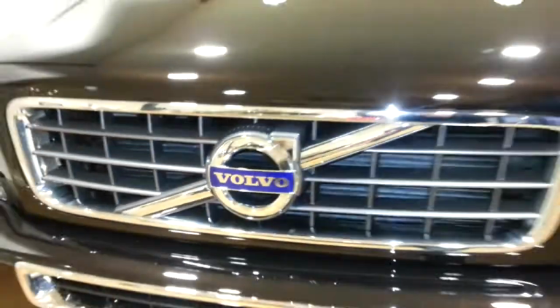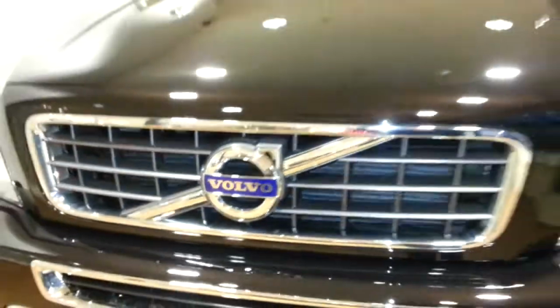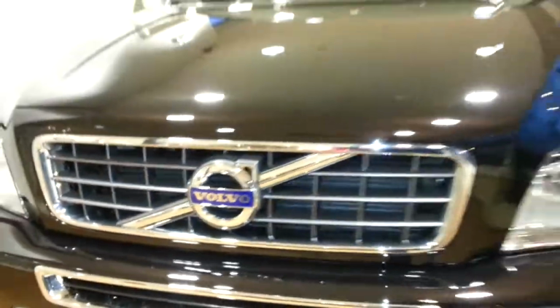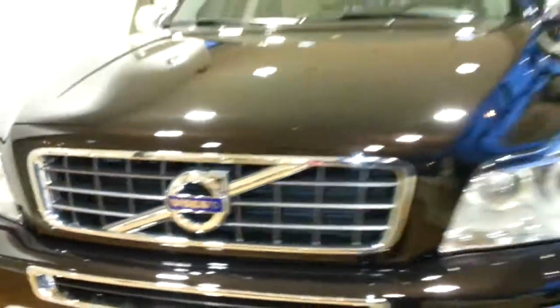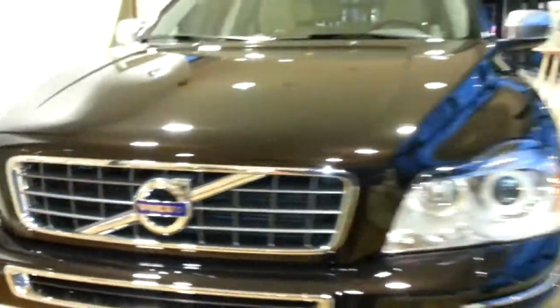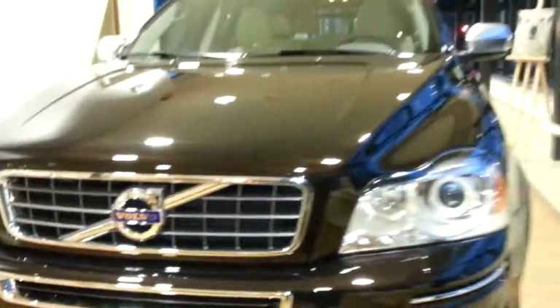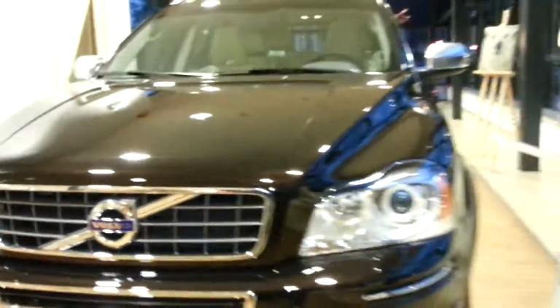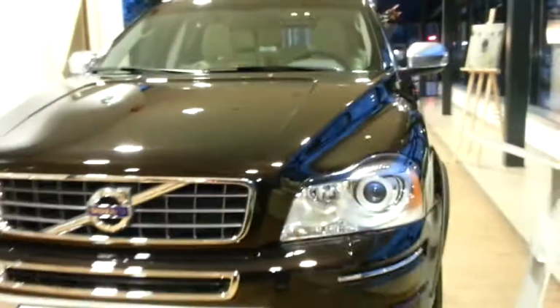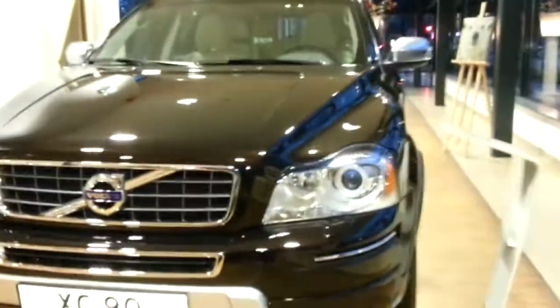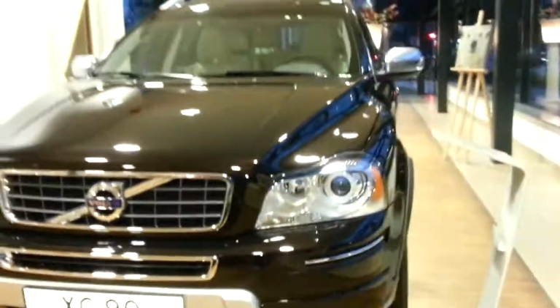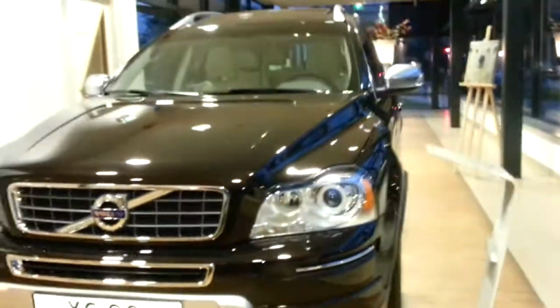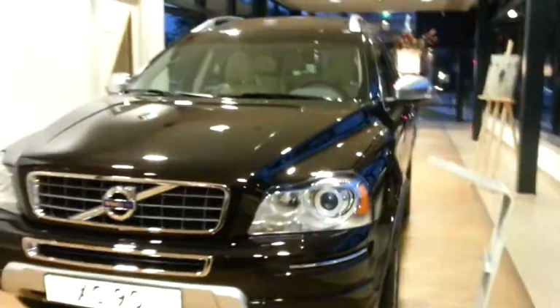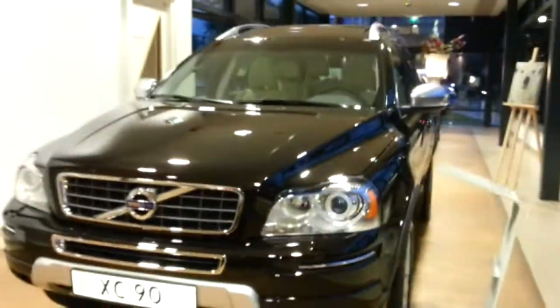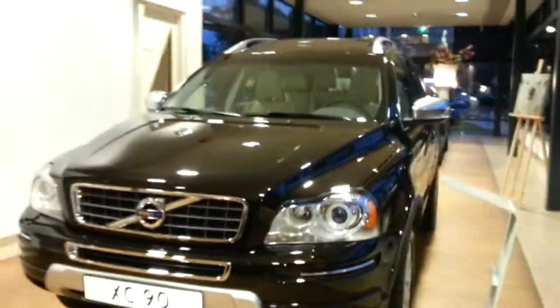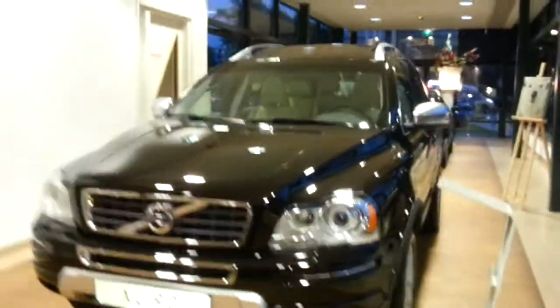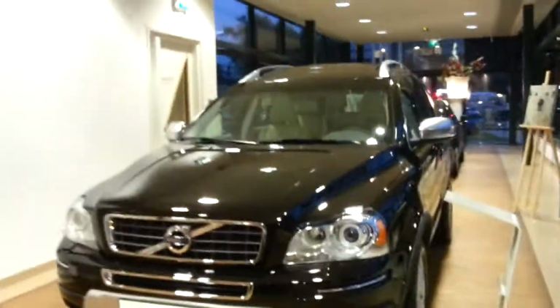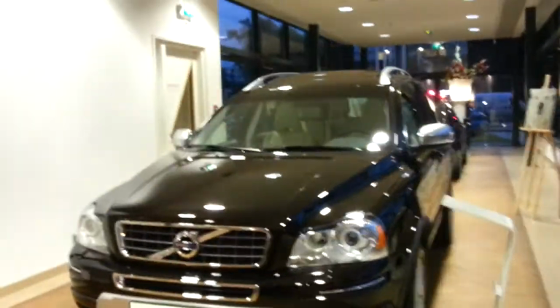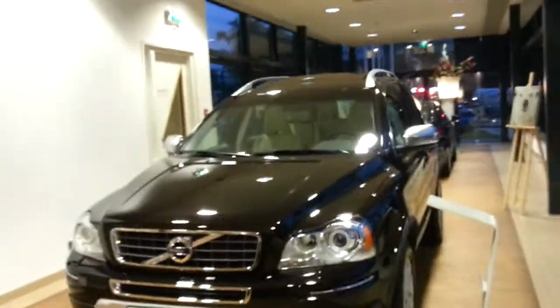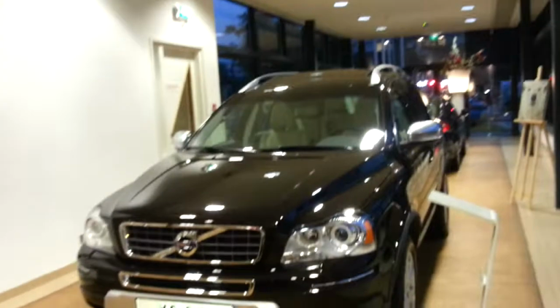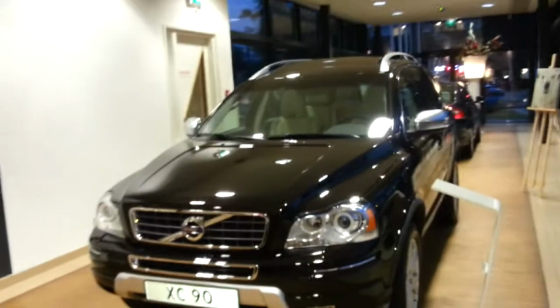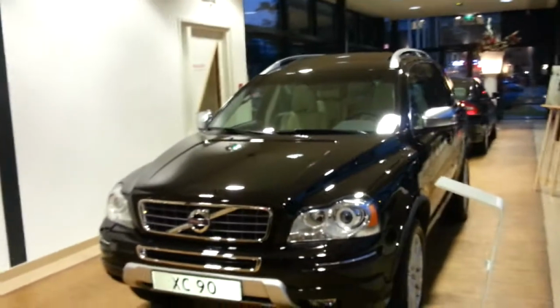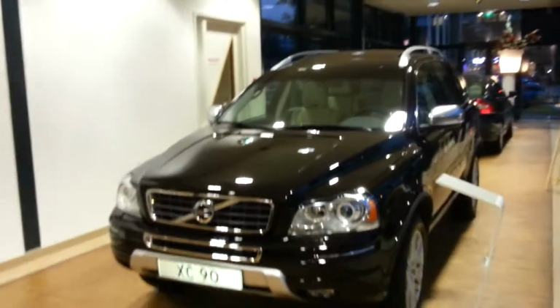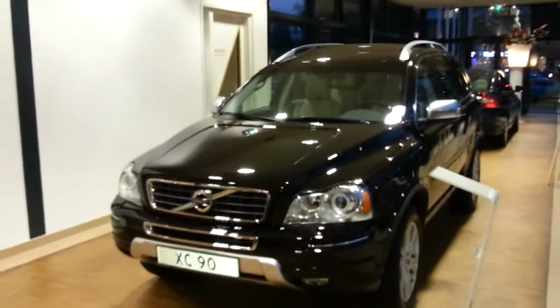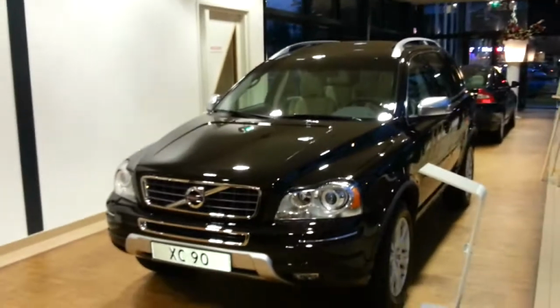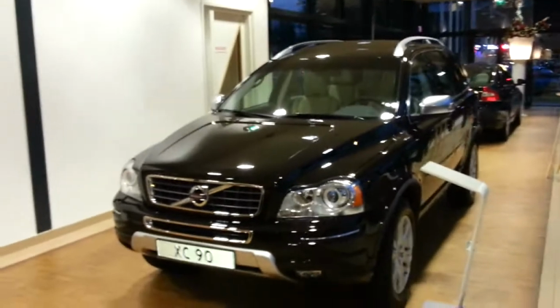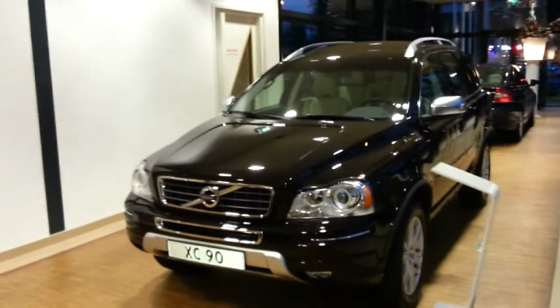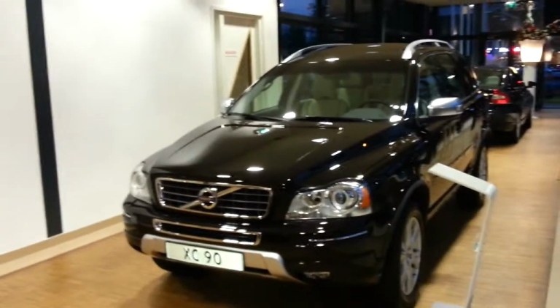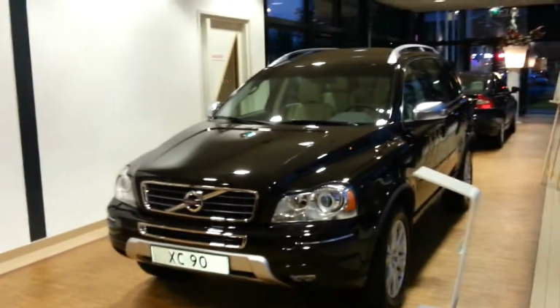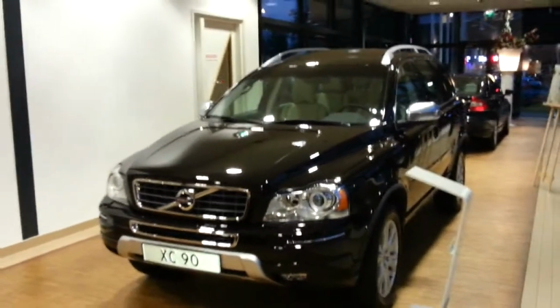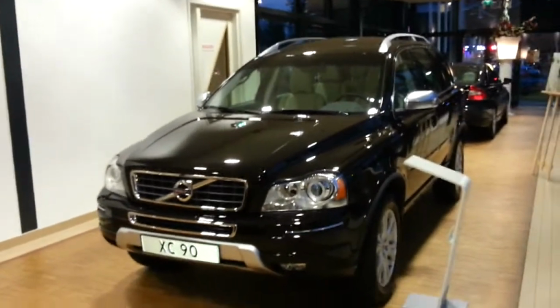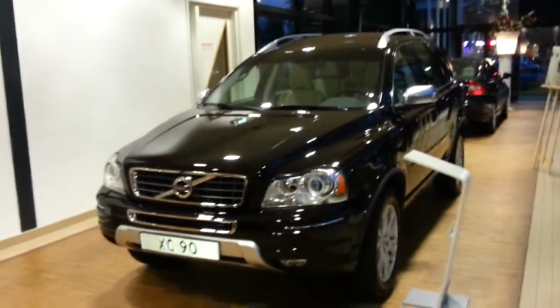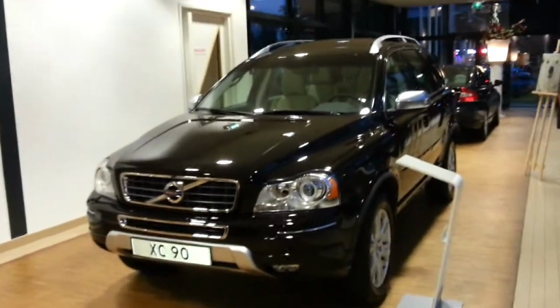Thanks for watching. This was the XC90 — already sold.